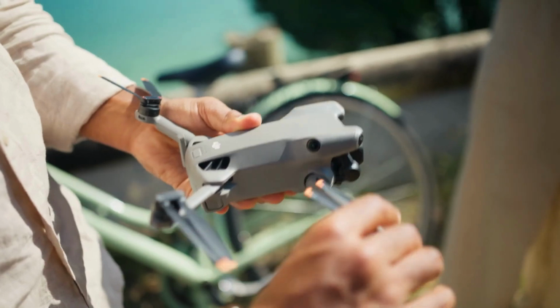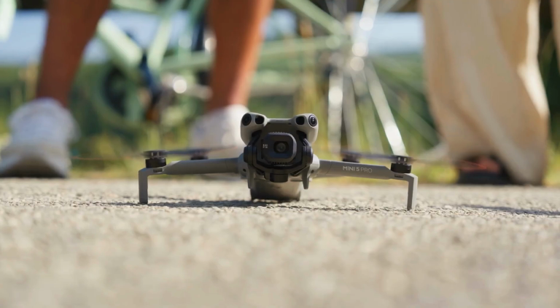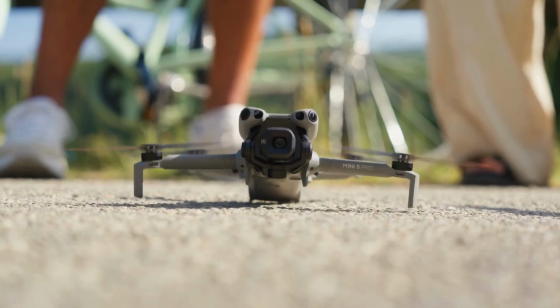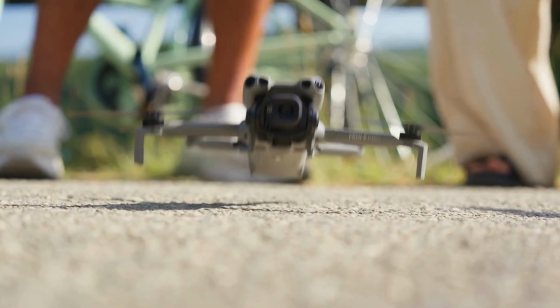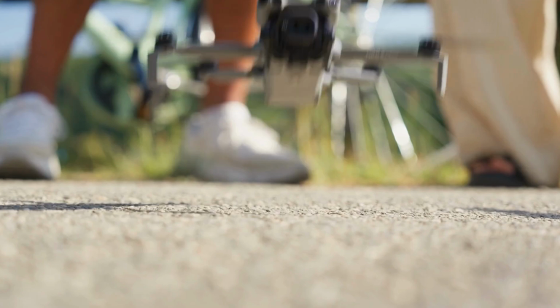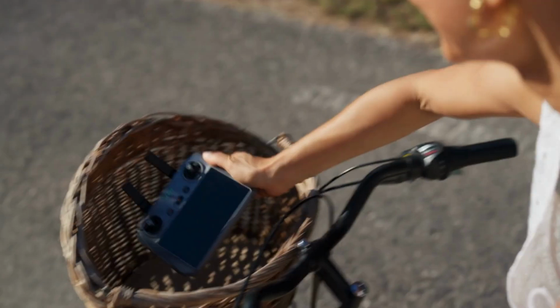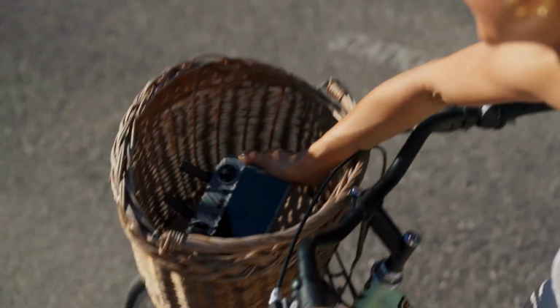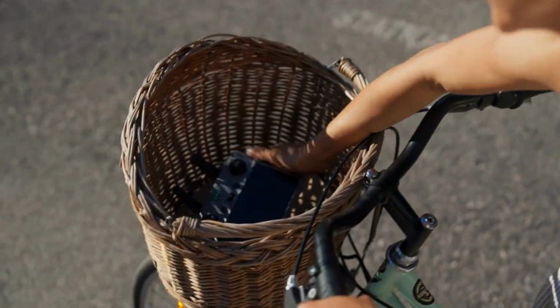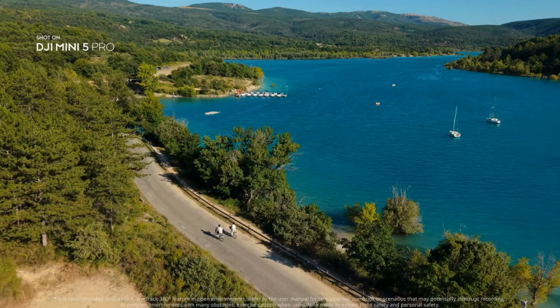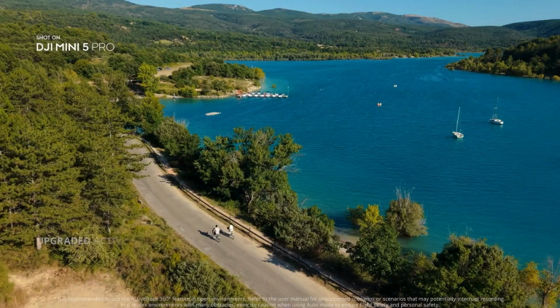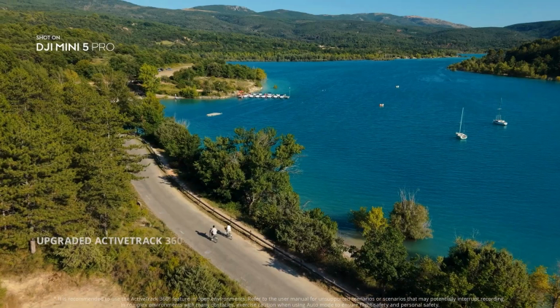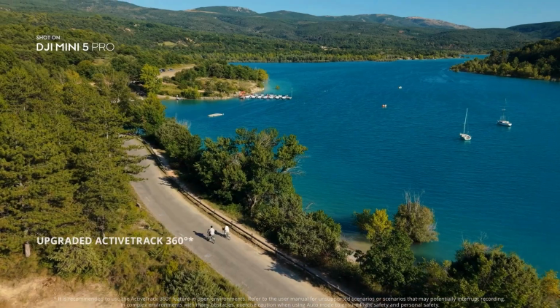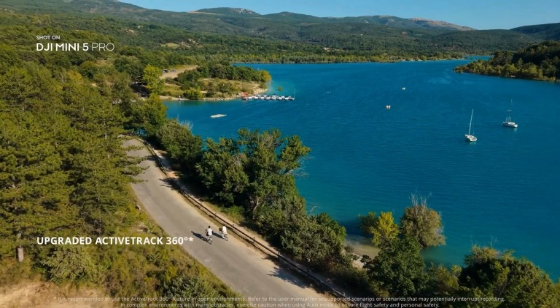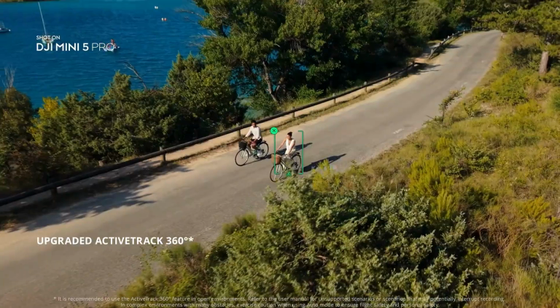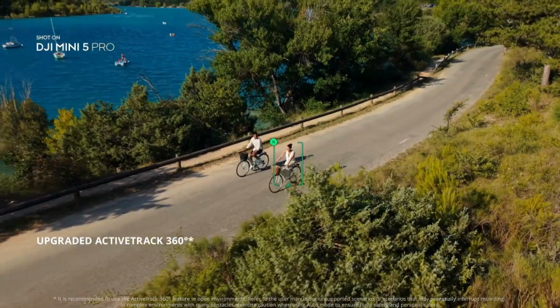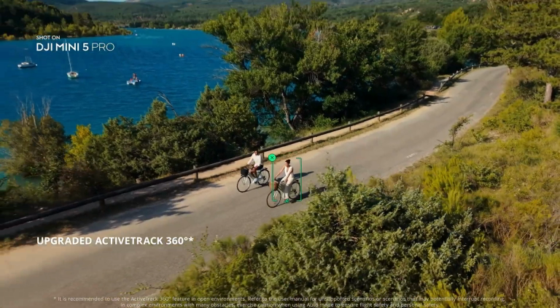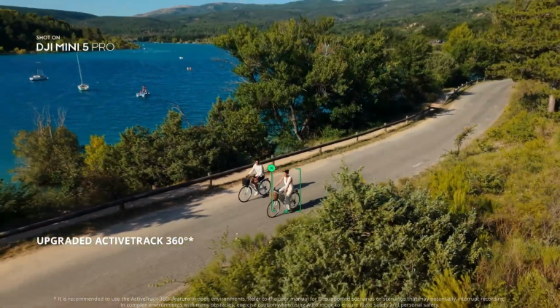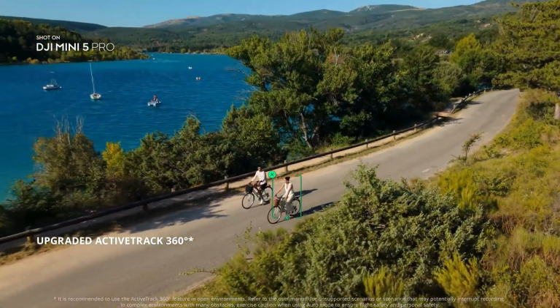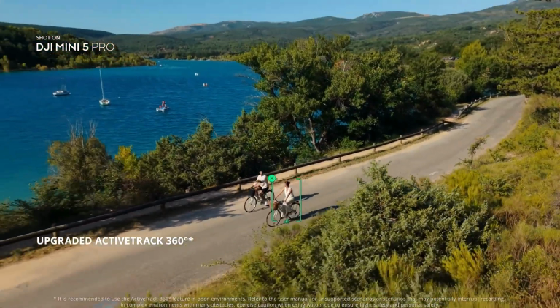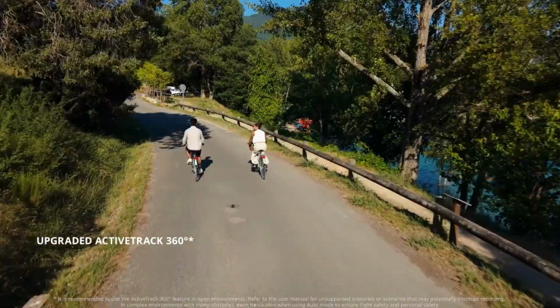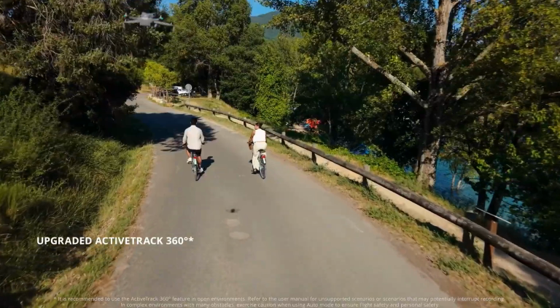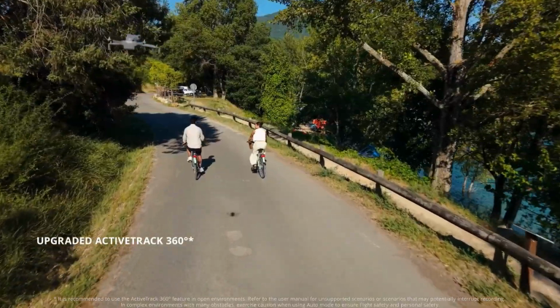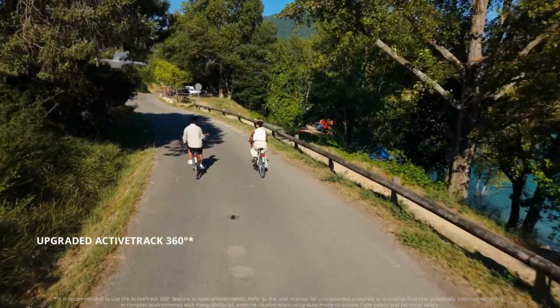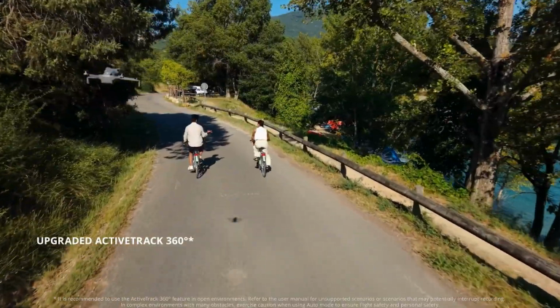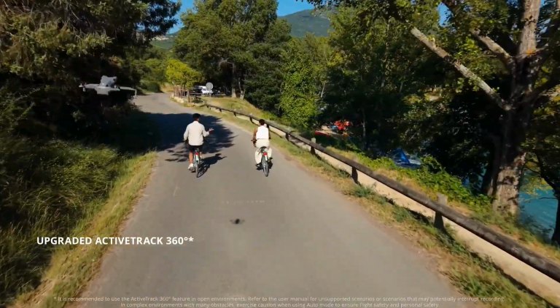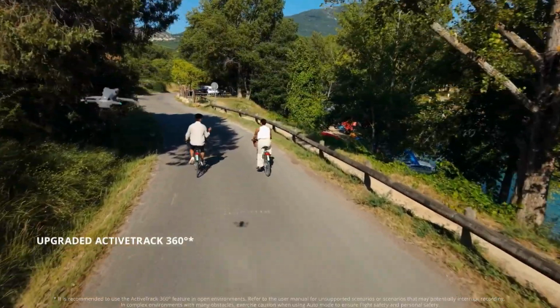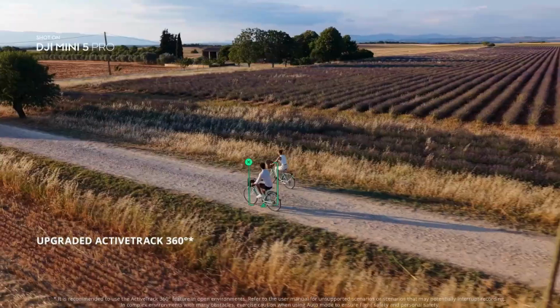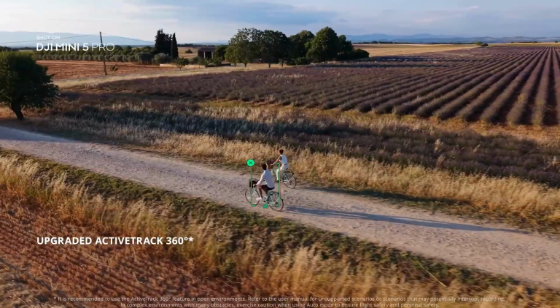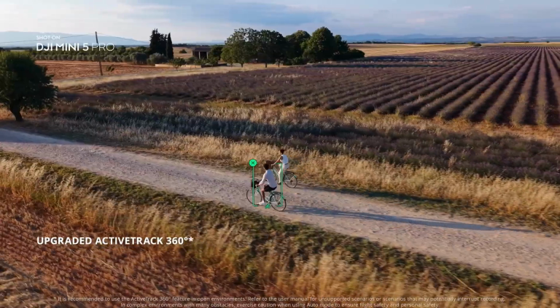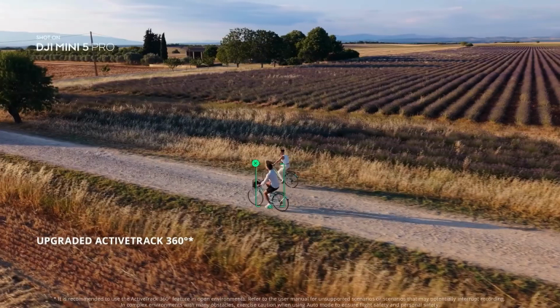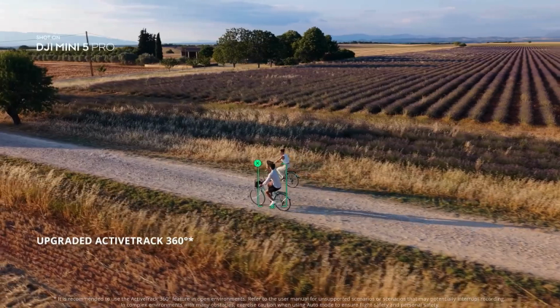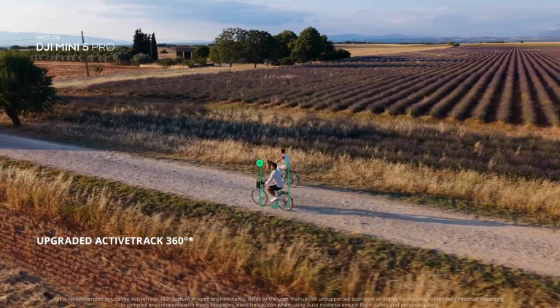Mini 5 Pro selects standard or cycling mode for smooth, safe tracking, always keeping your subject in frame.